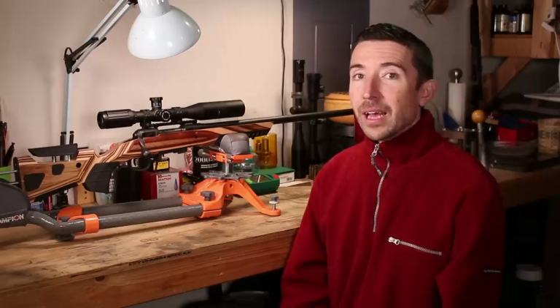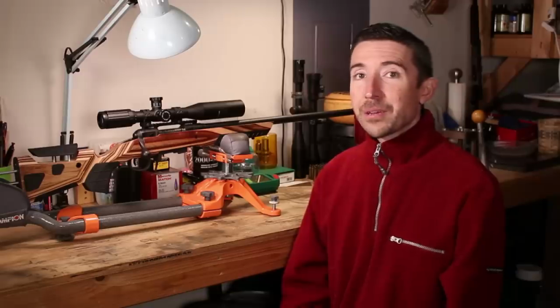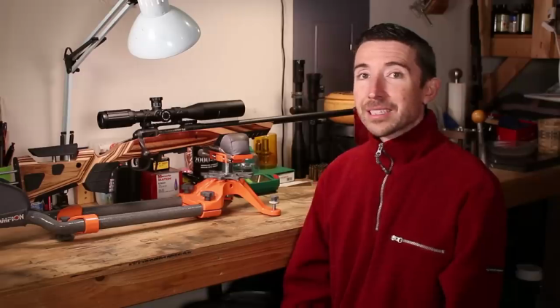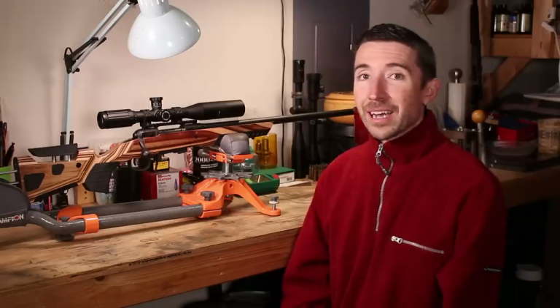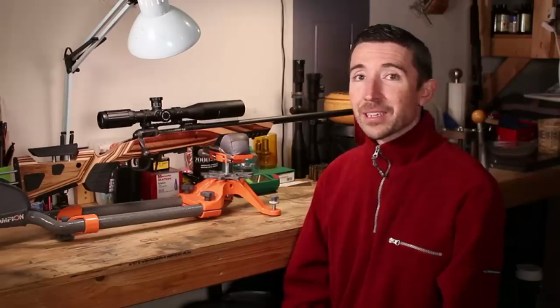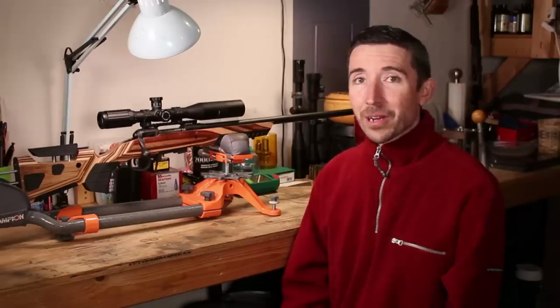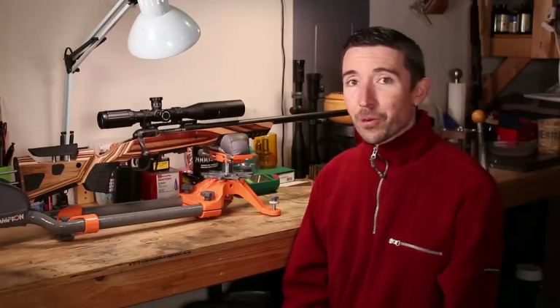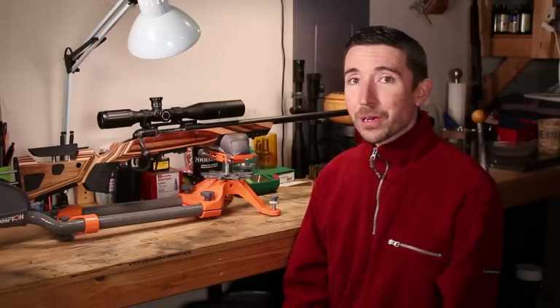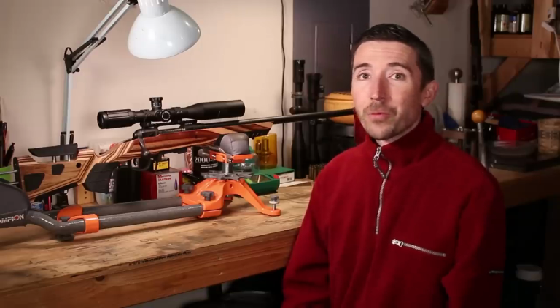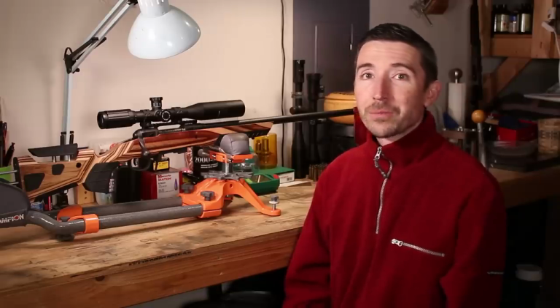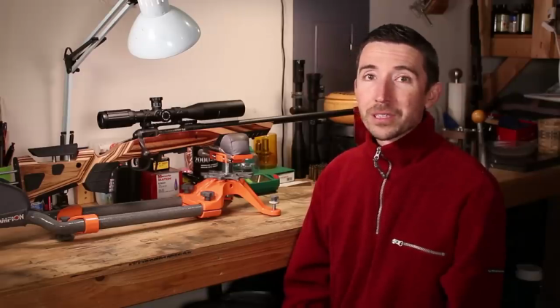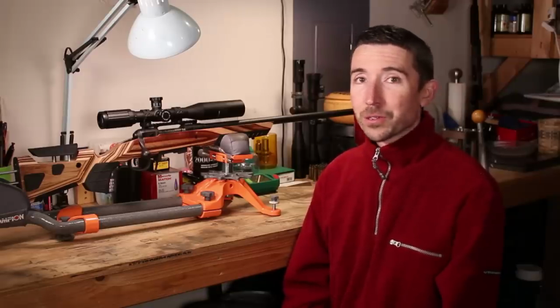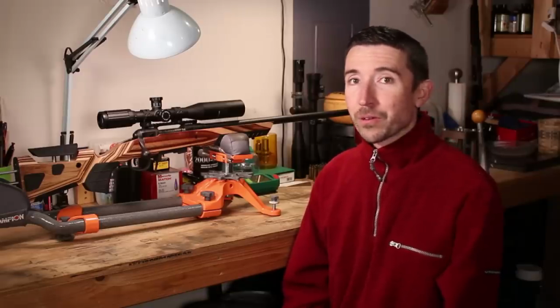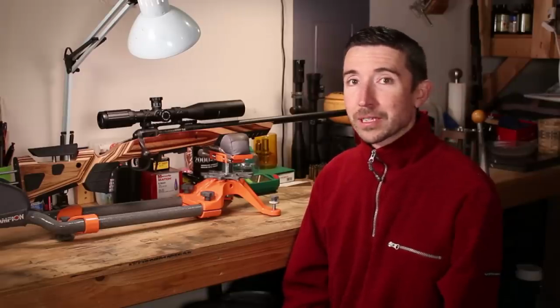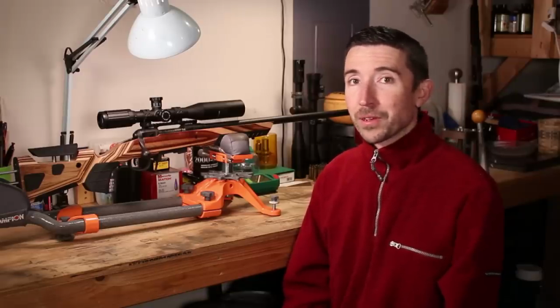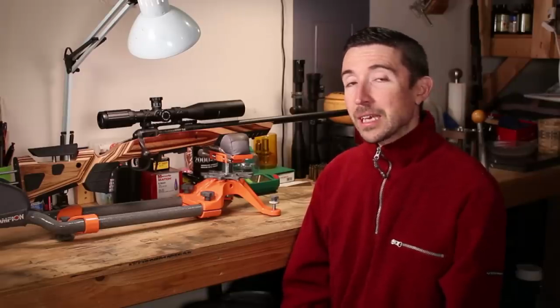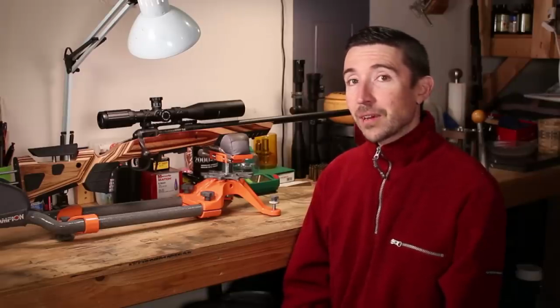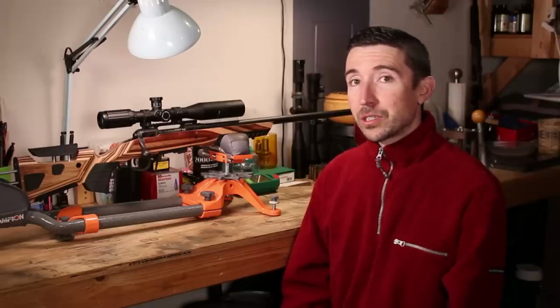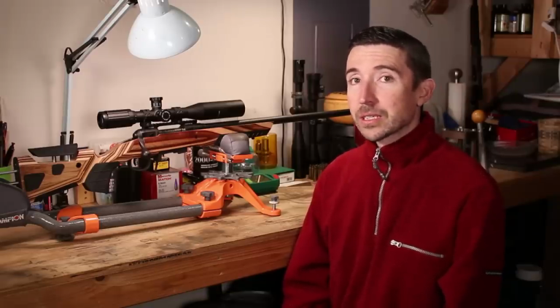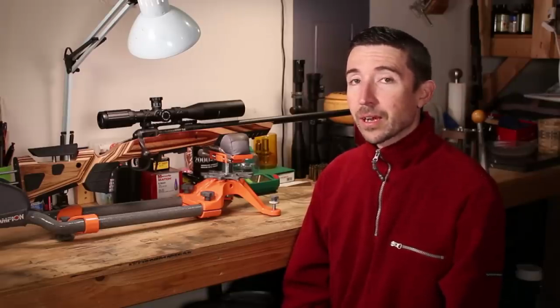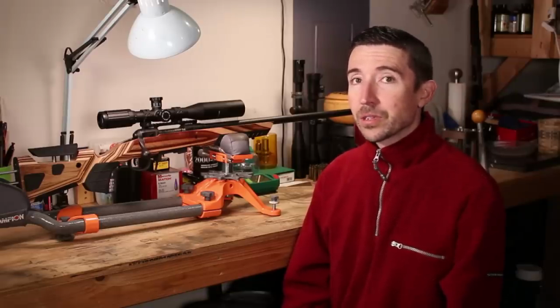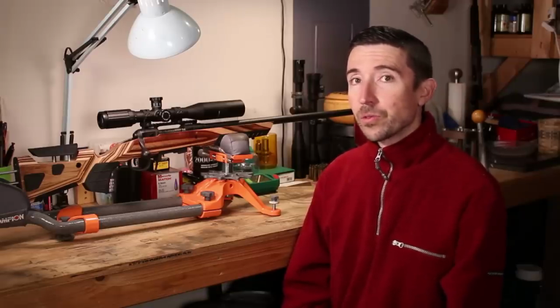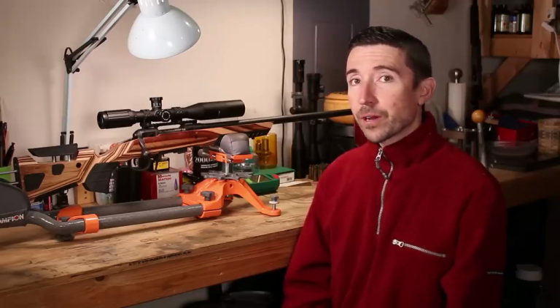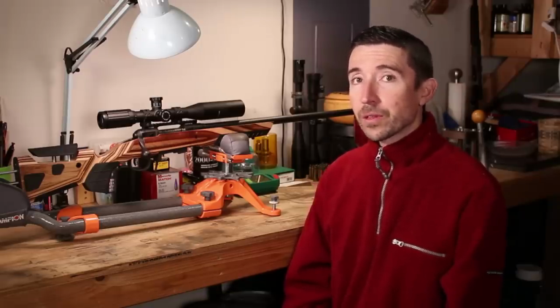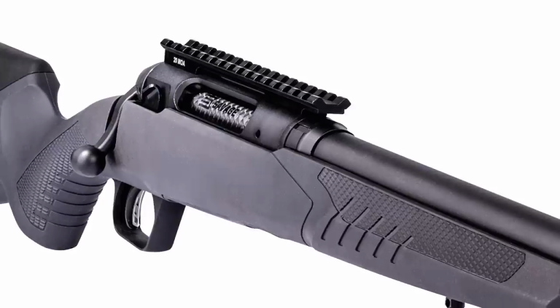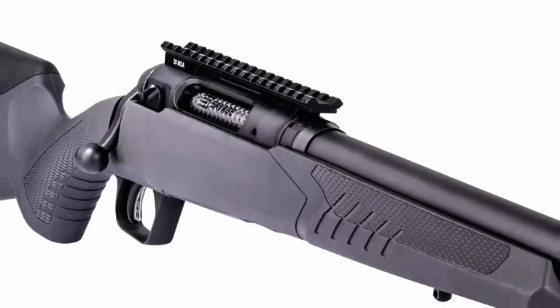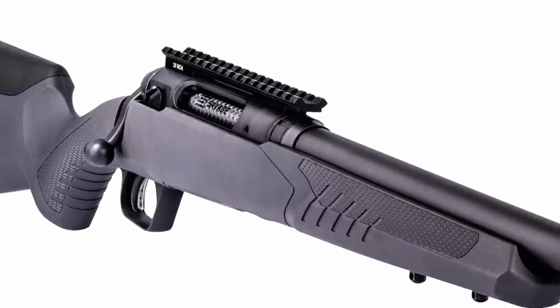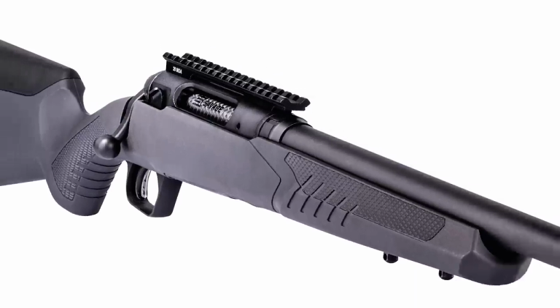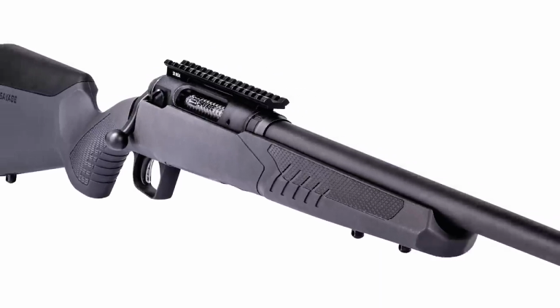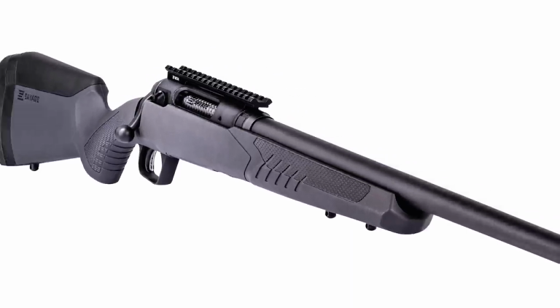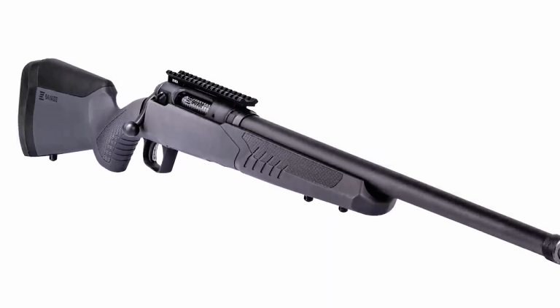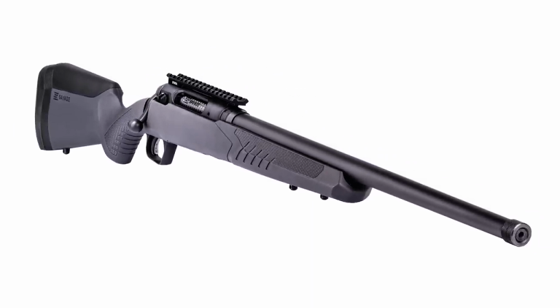Howdy guys and gals, I'm Kyle Broderick. Welcome to the Social Regressive. Savage just announced a new rifle — it's the 110 Prairie Hunter.